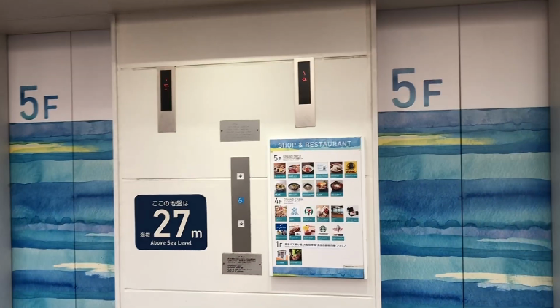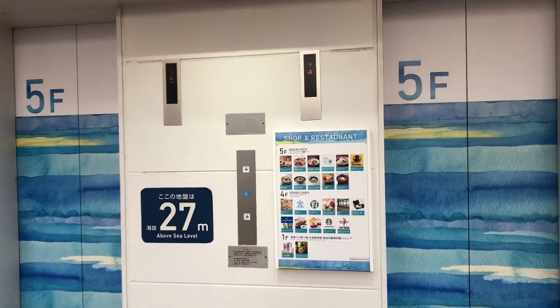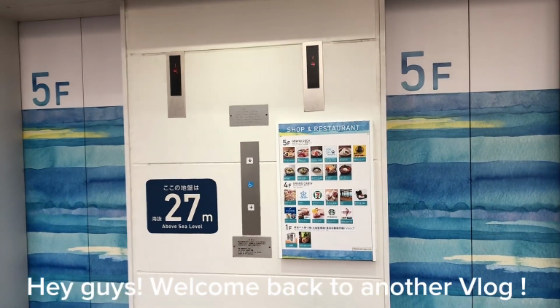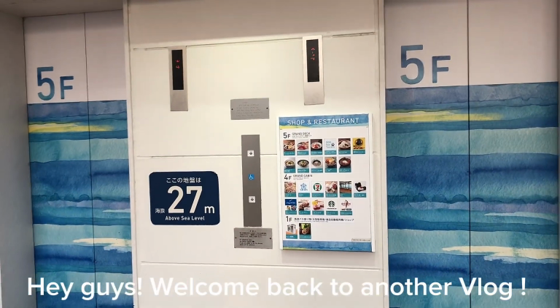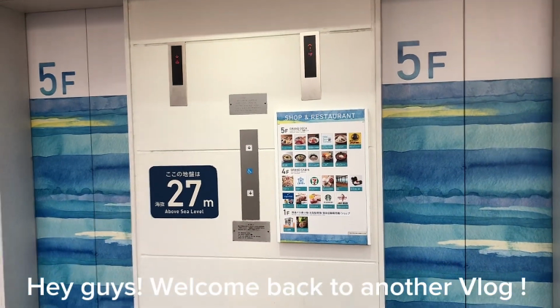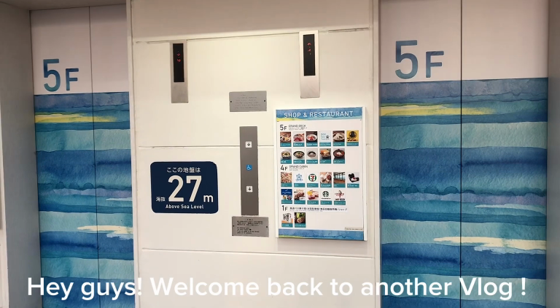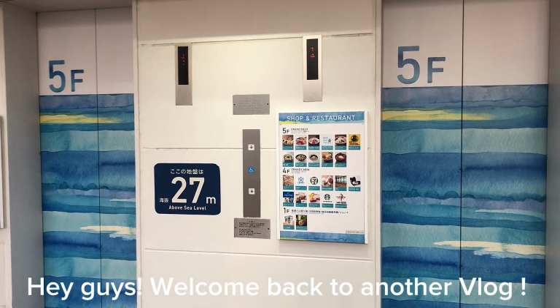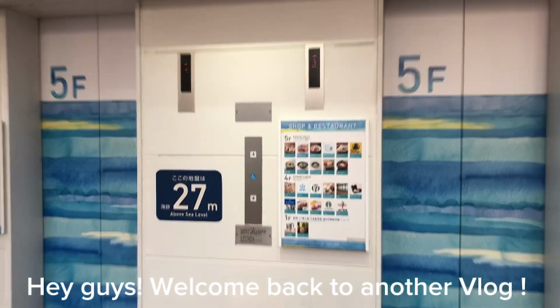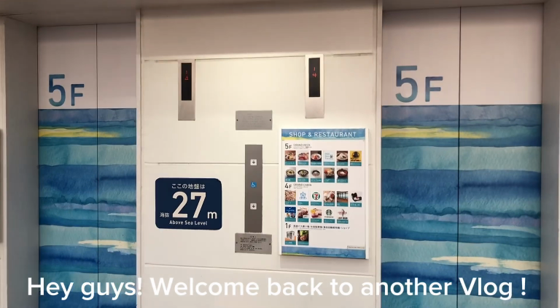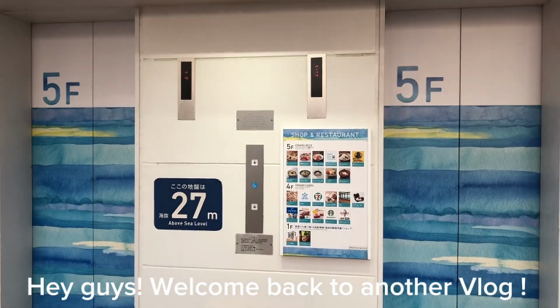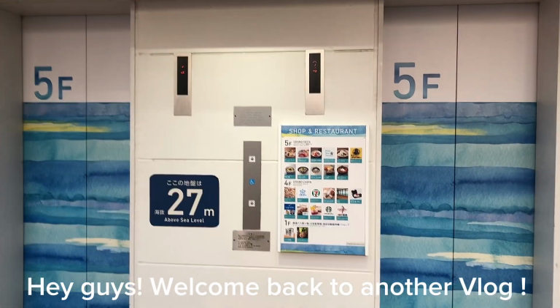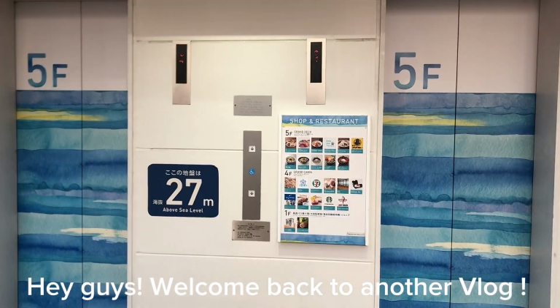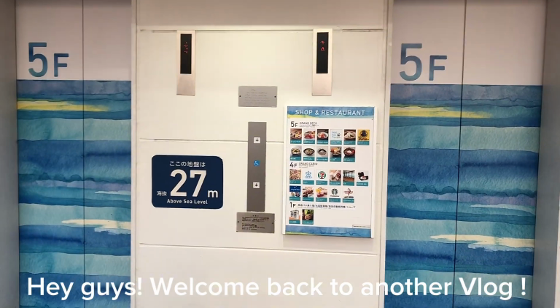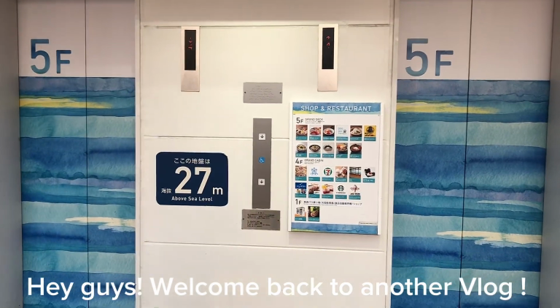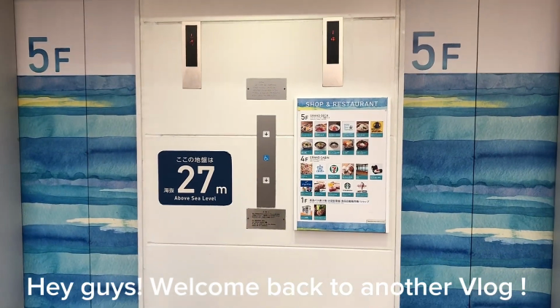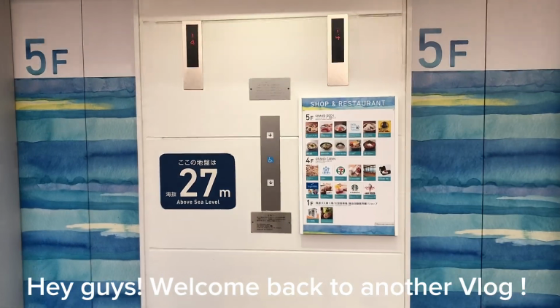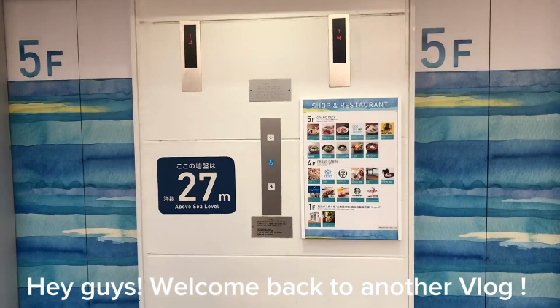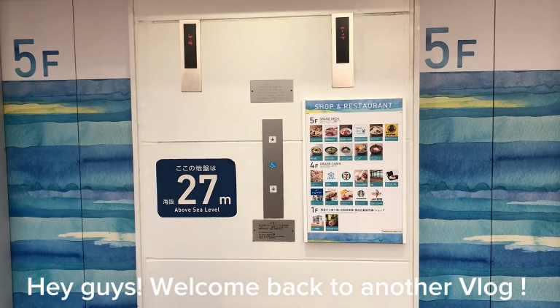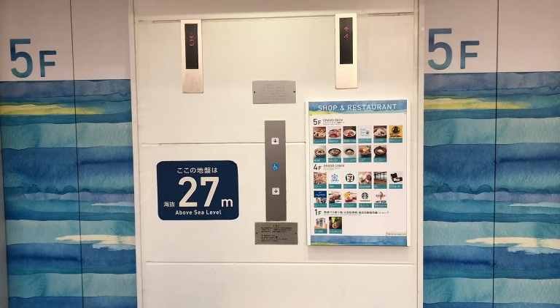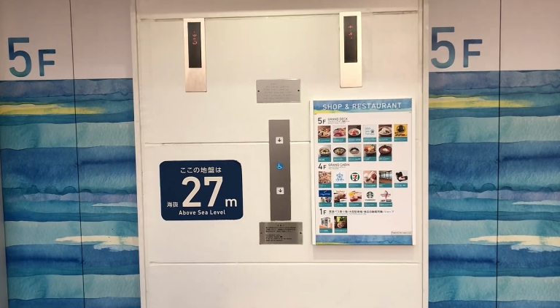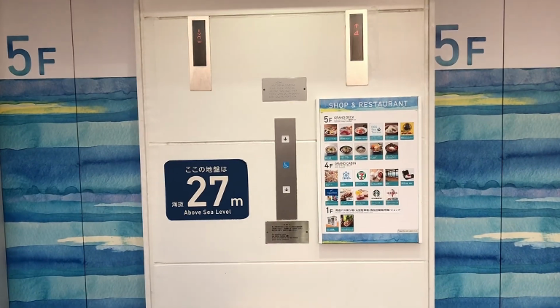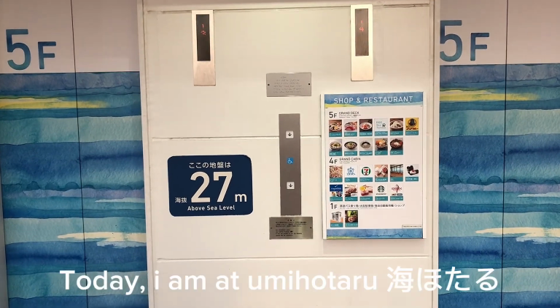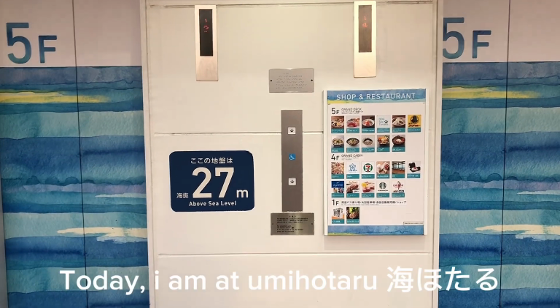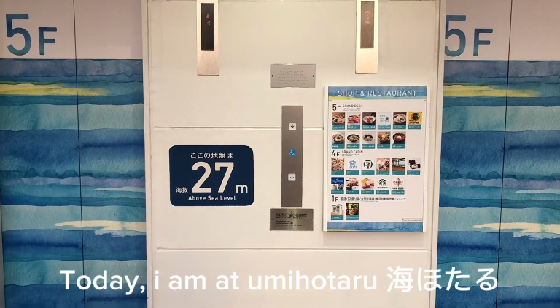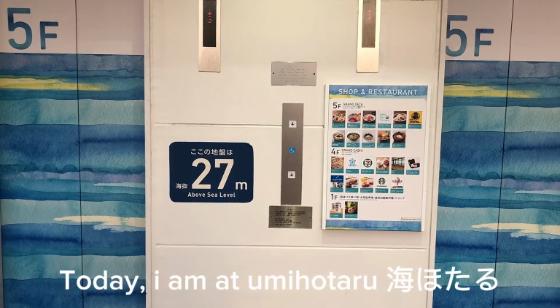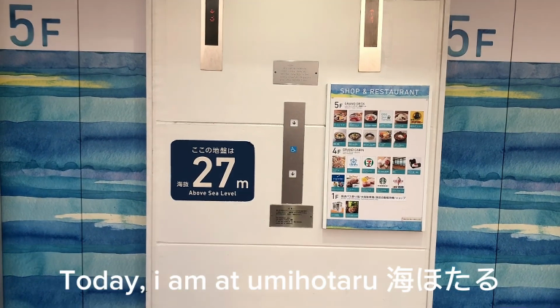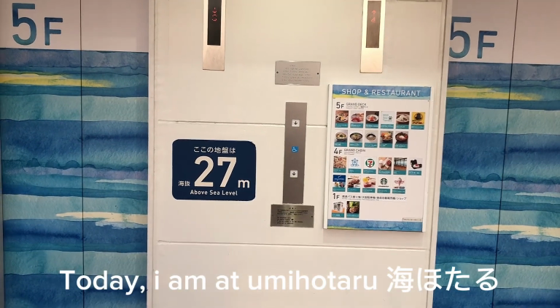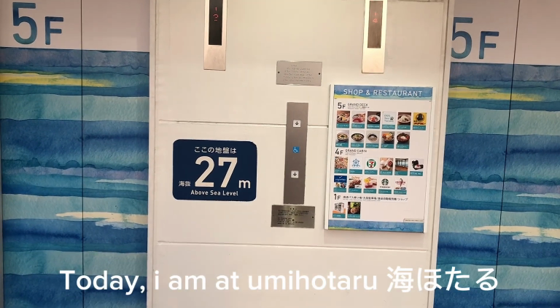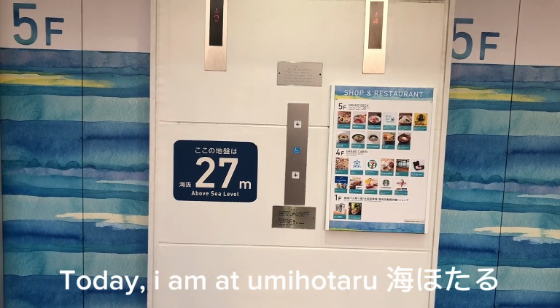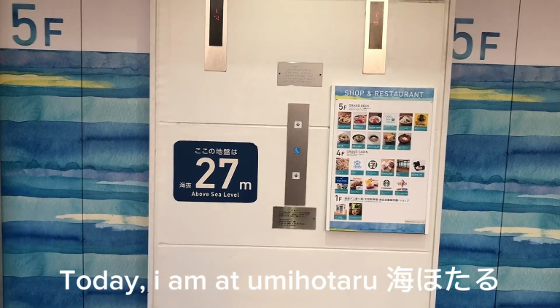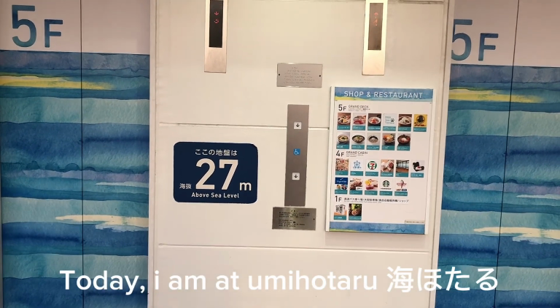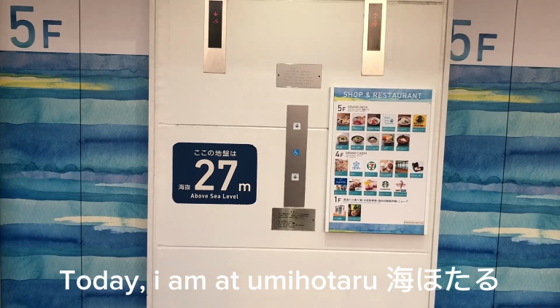Hey guys! Welcome back to another vlog! Today, I am at Yumi Hattaru.